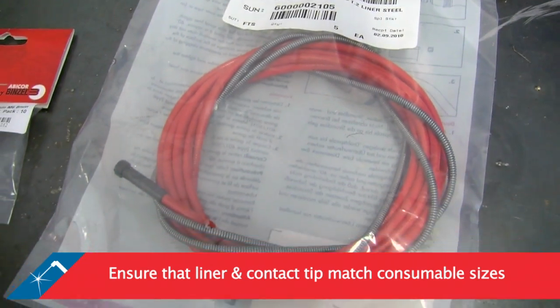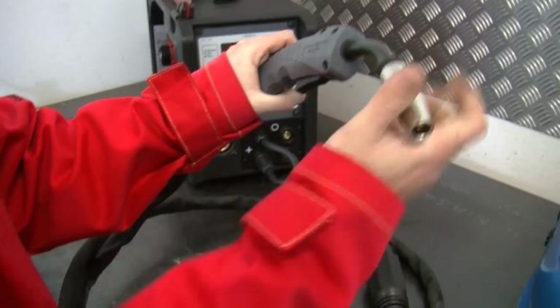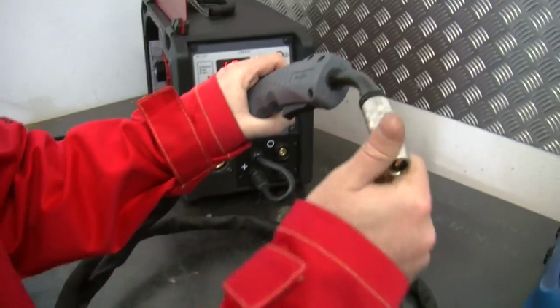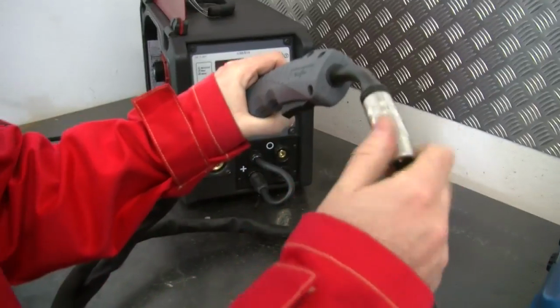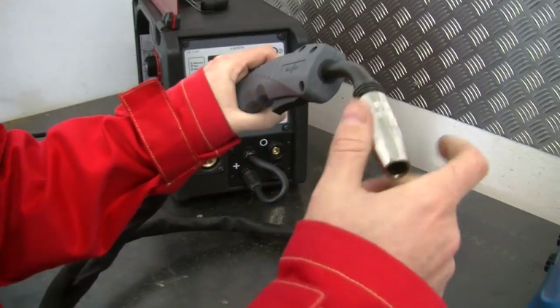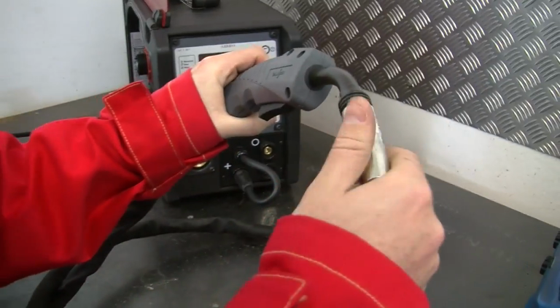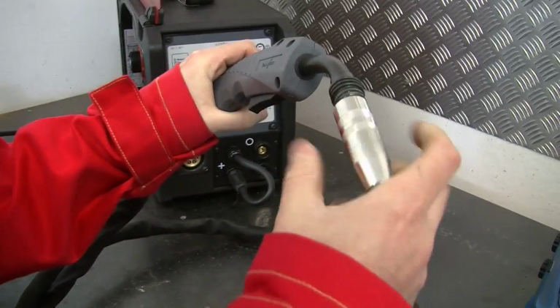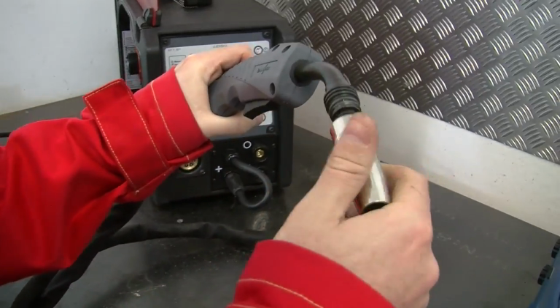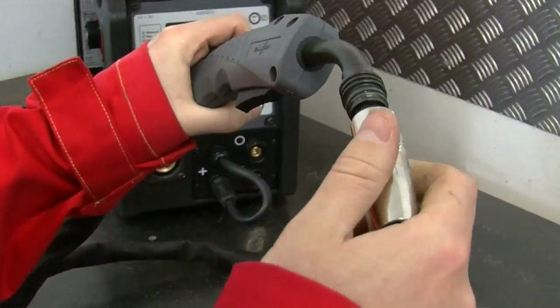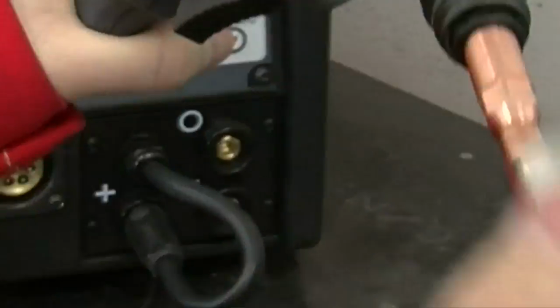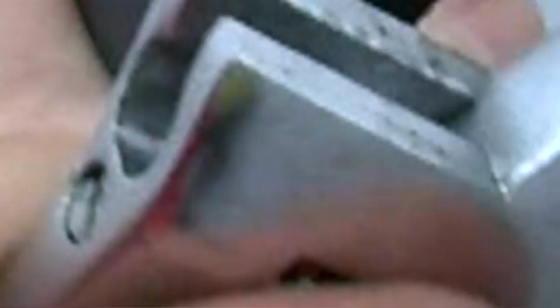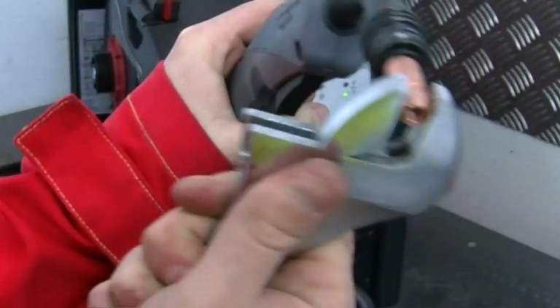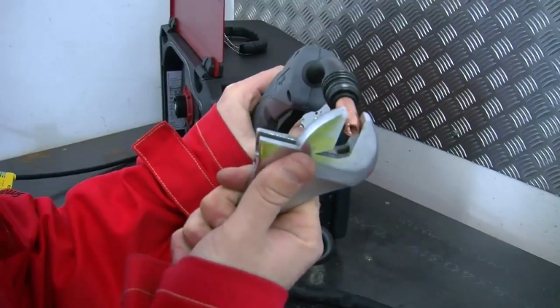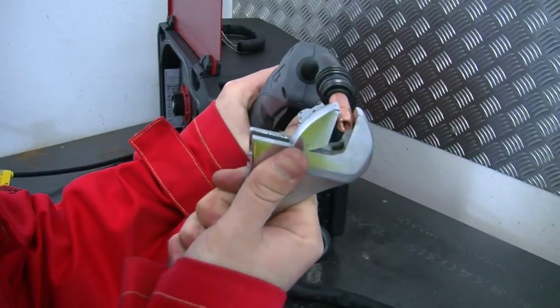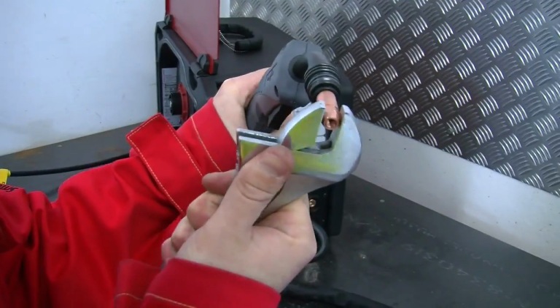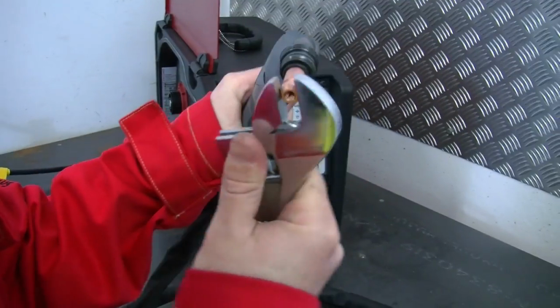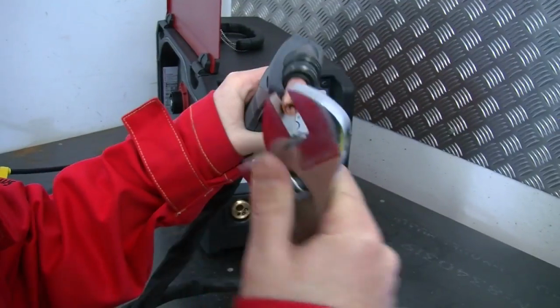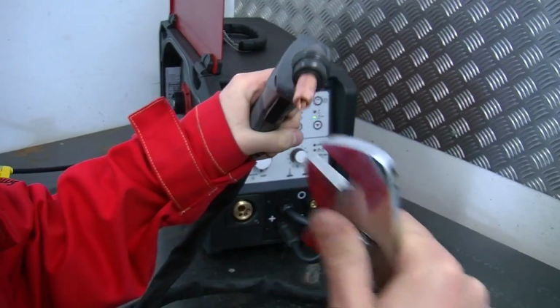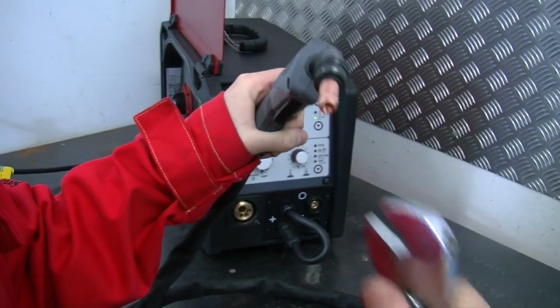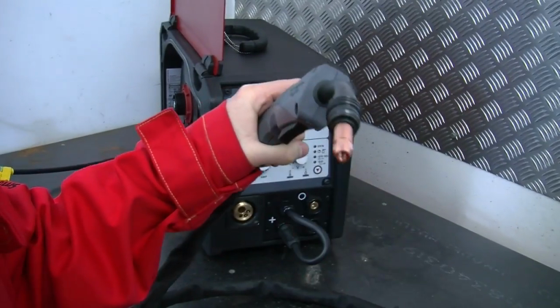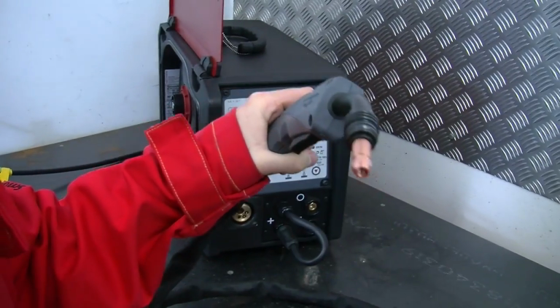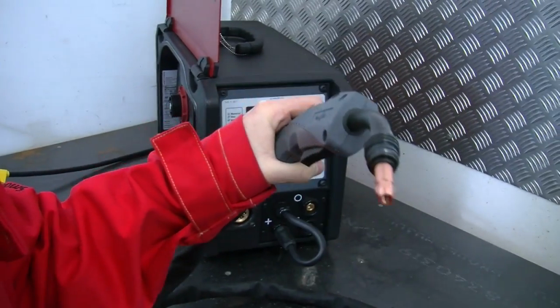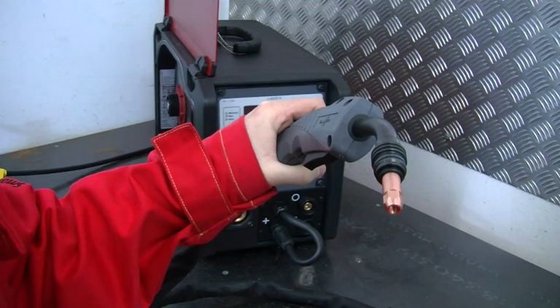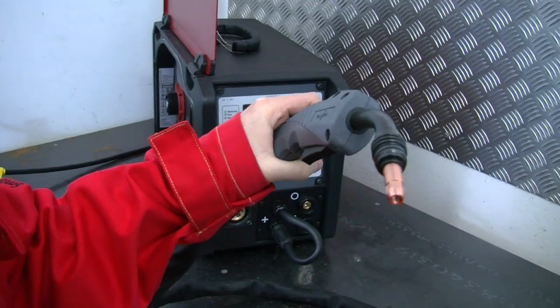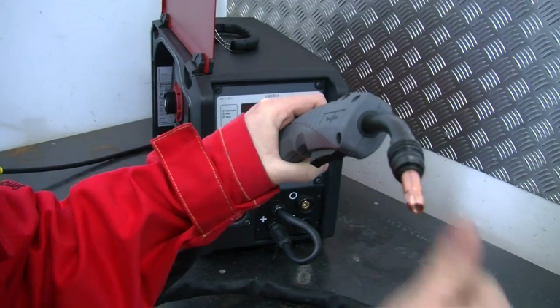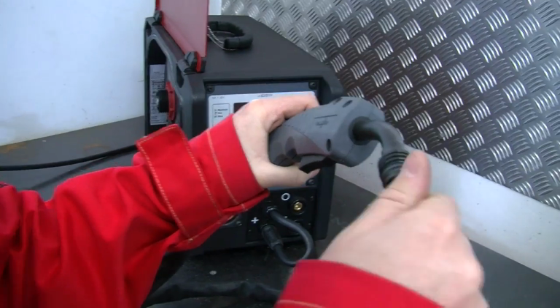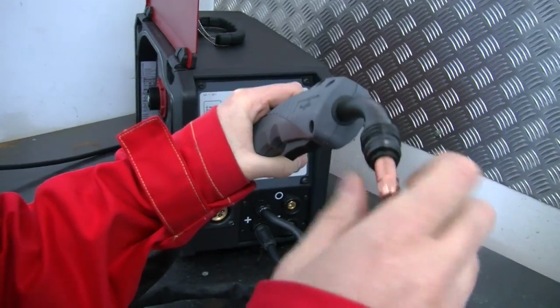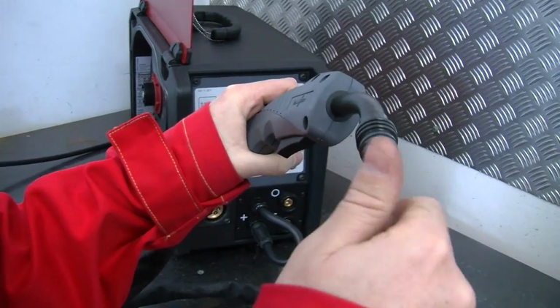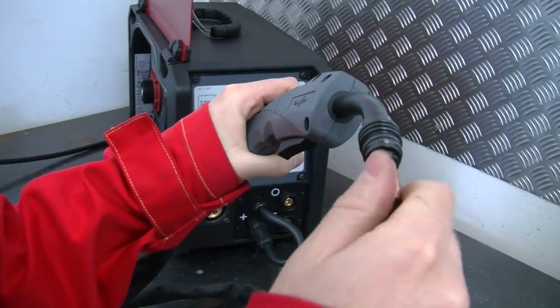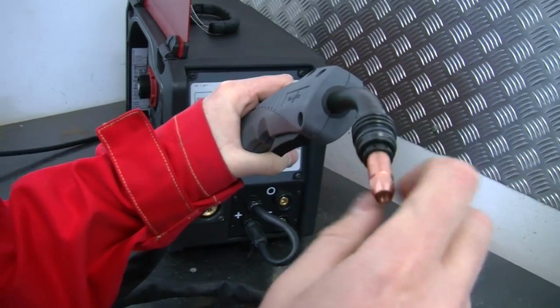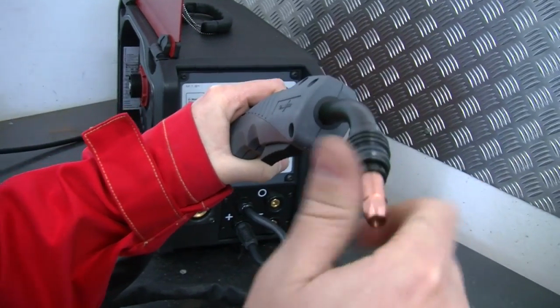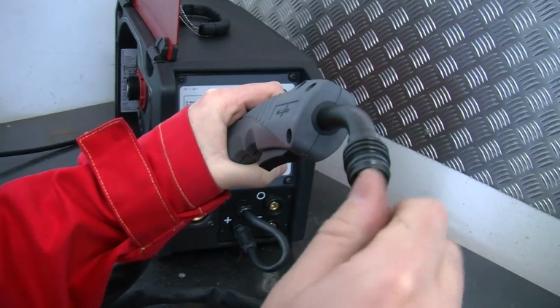Remove the nozzle, contact tip and contact tip holder from the front end of the torch.